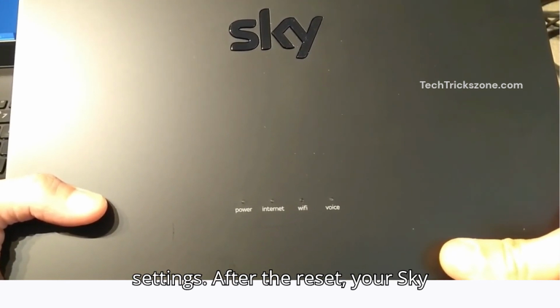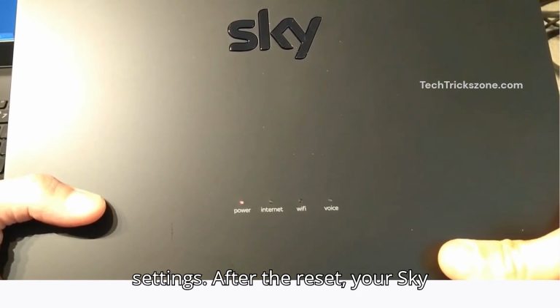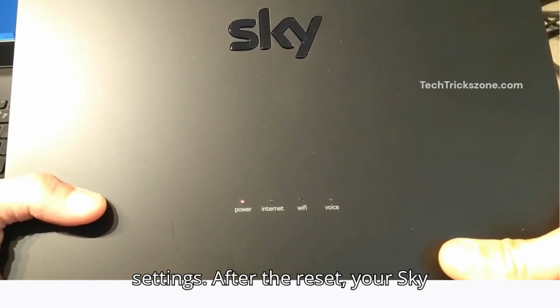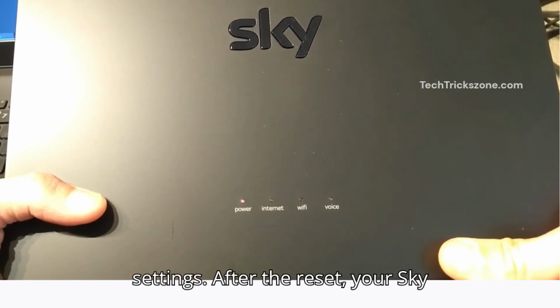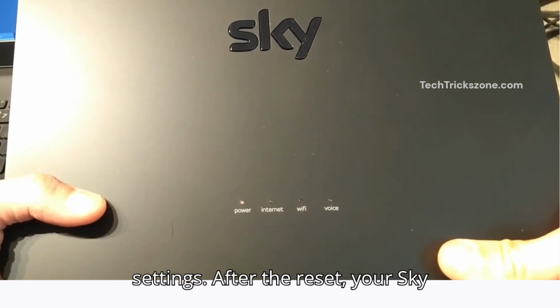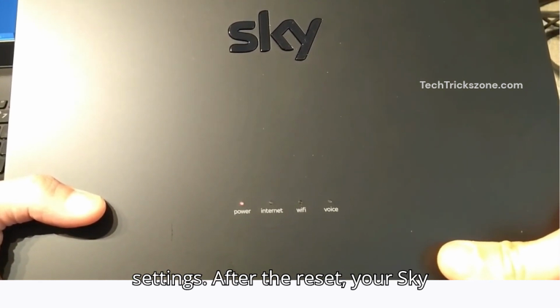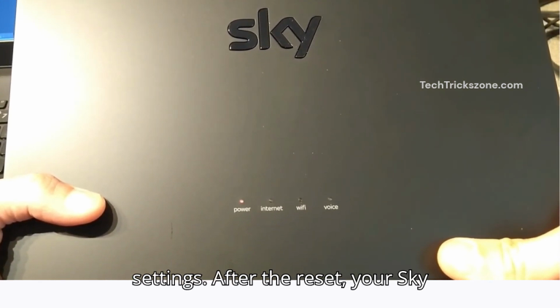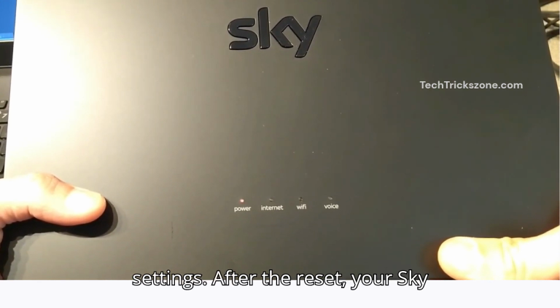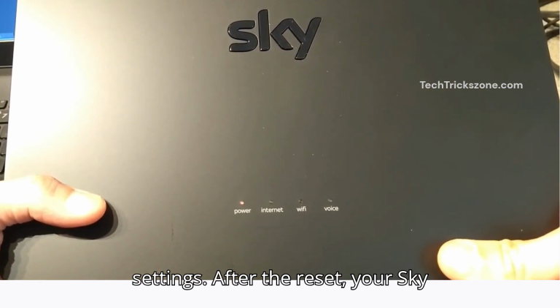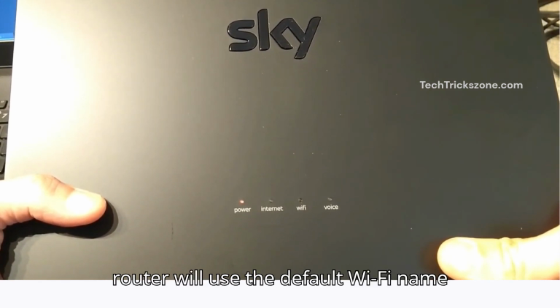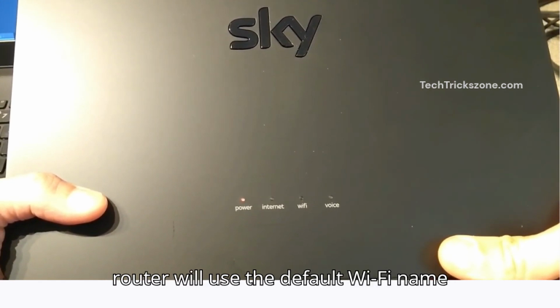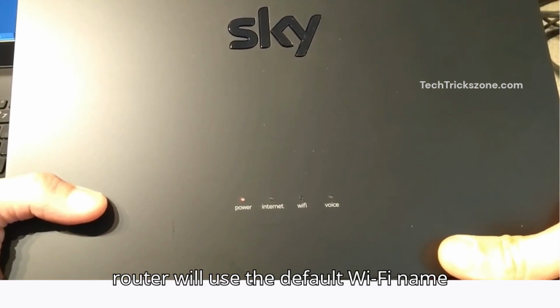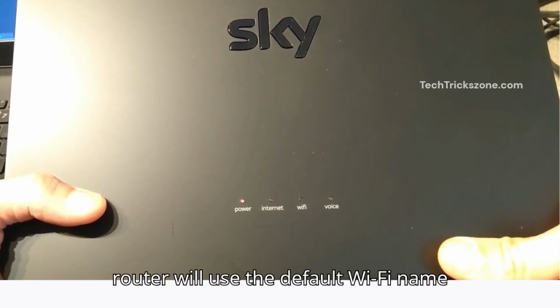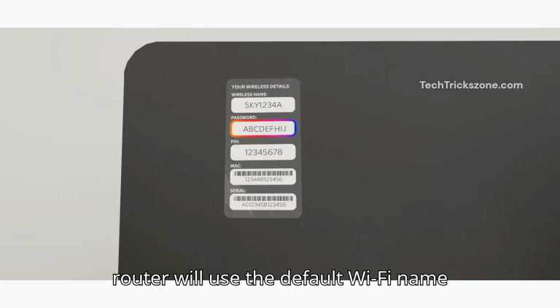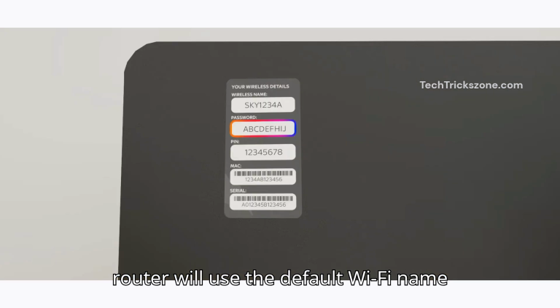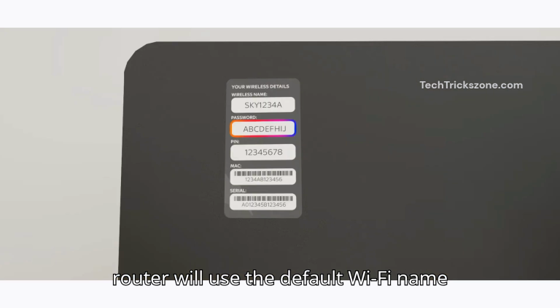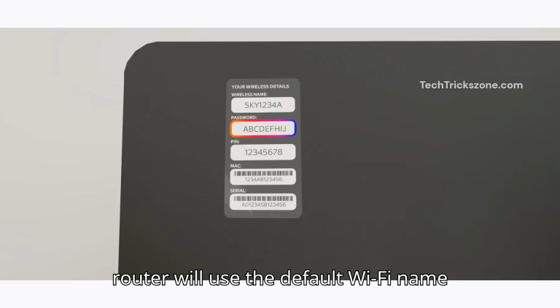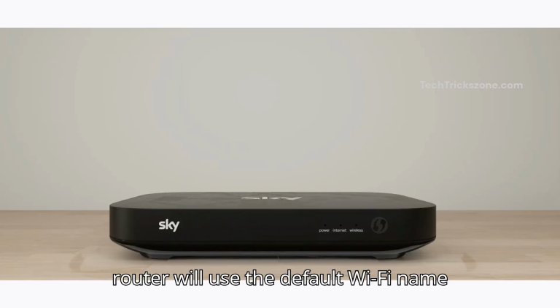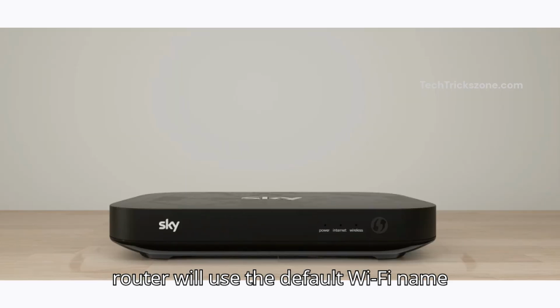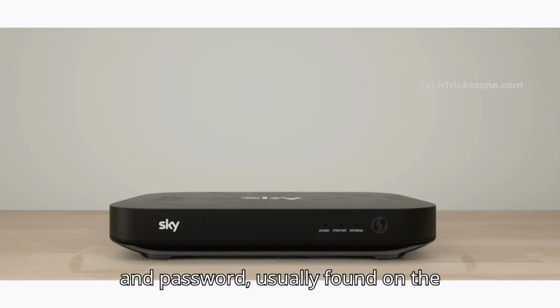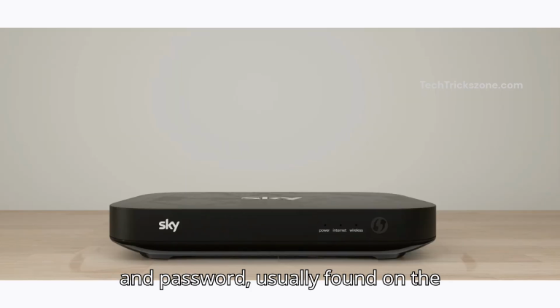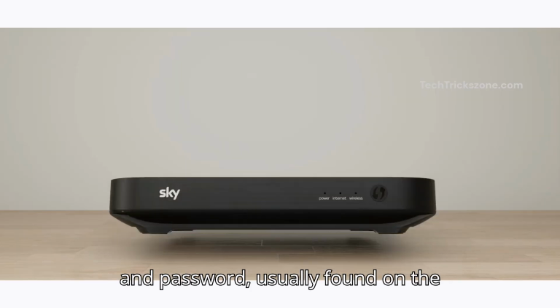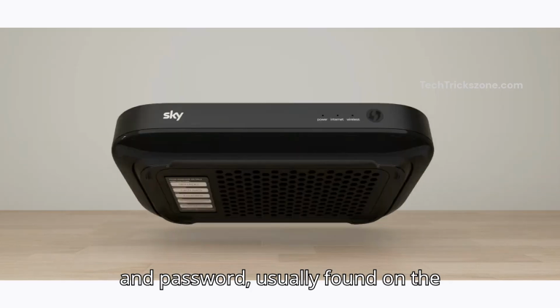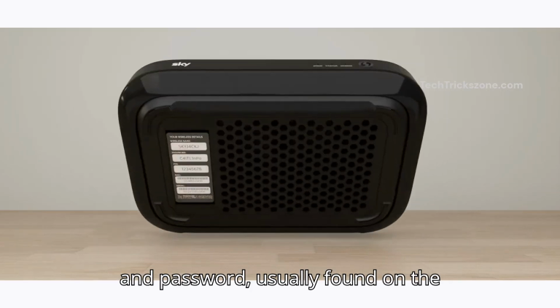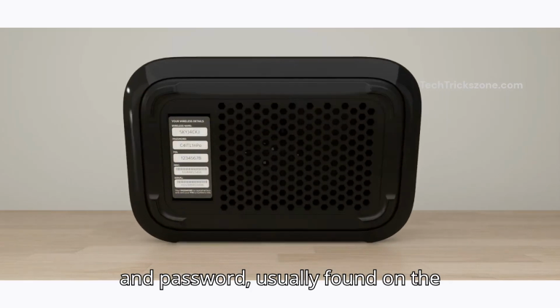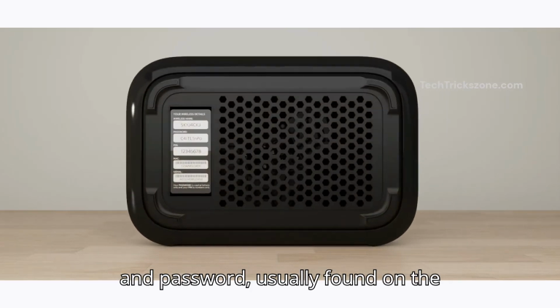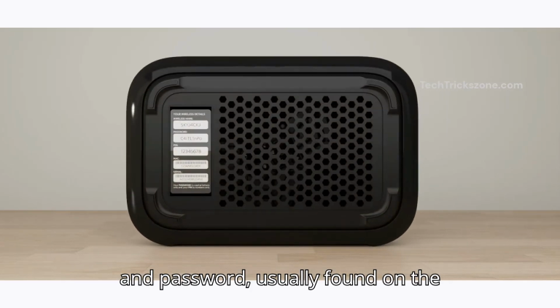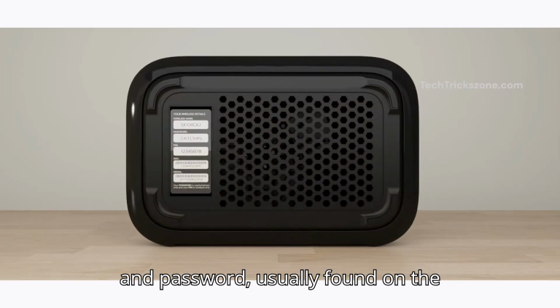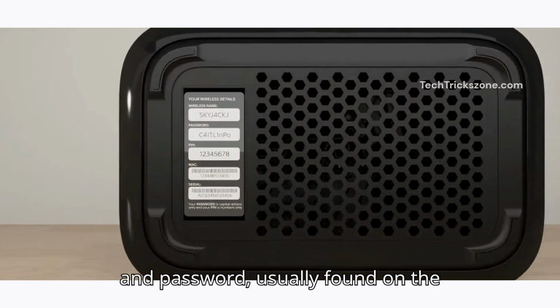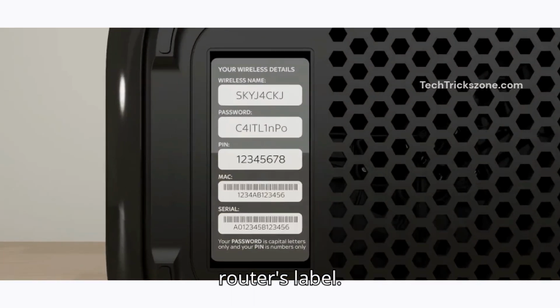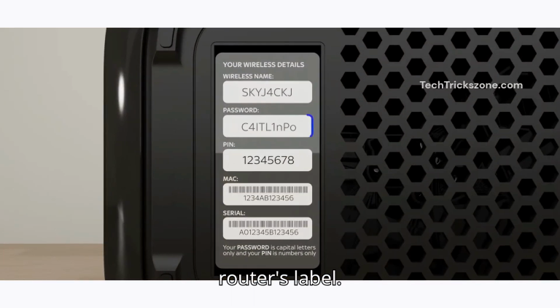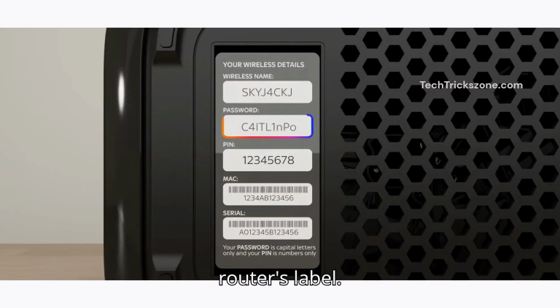After the reset, your SkyRouter will use the default Wi-Fi name and password, usually found on the router's label.